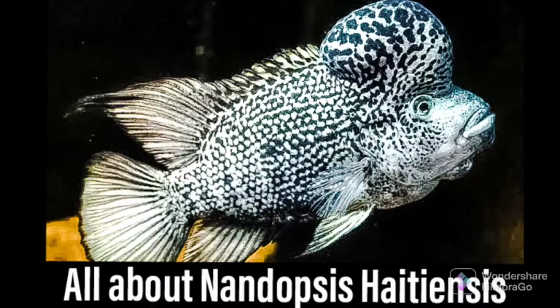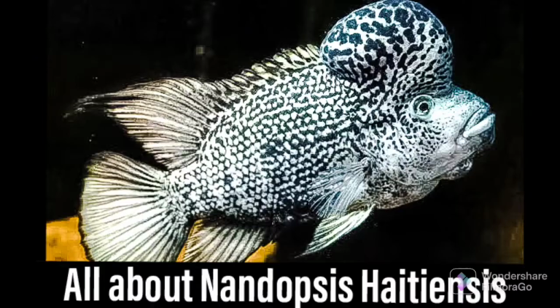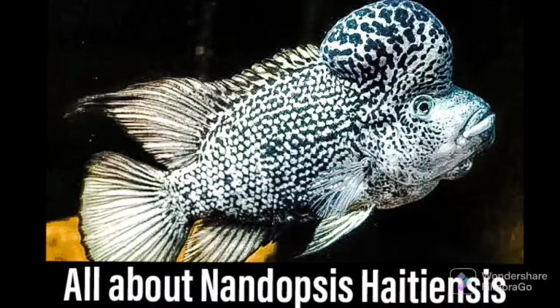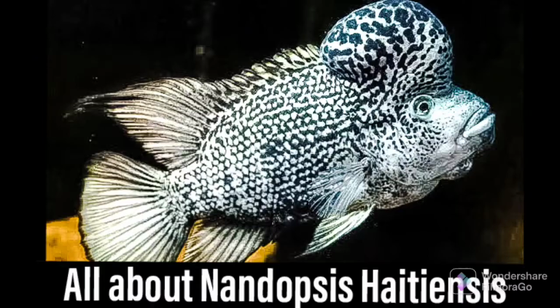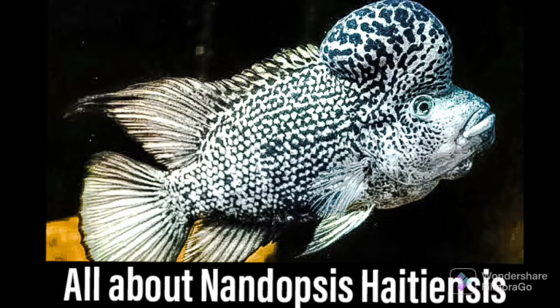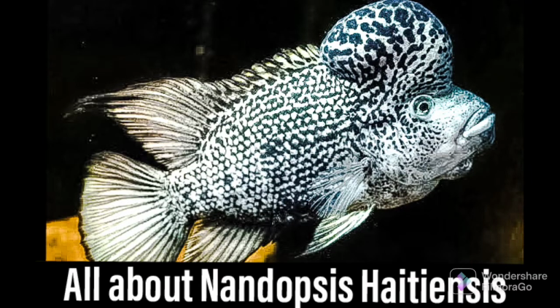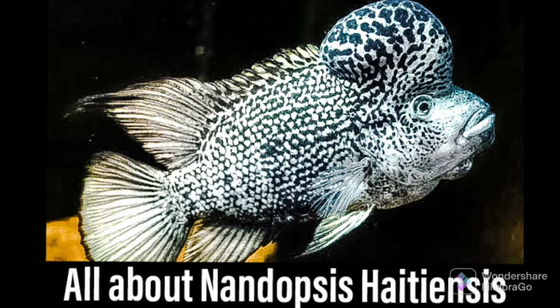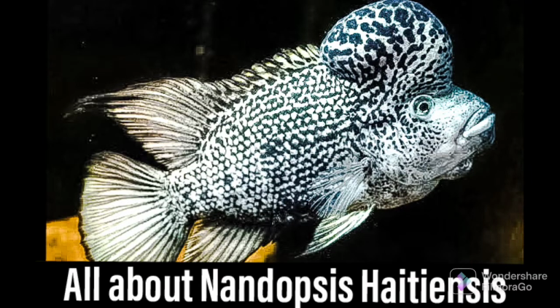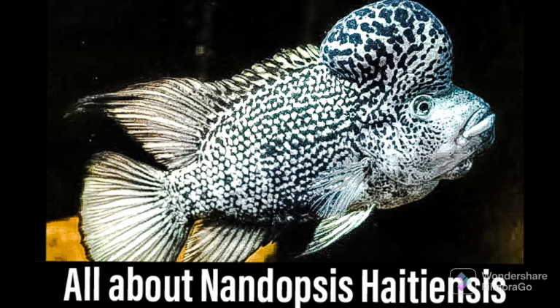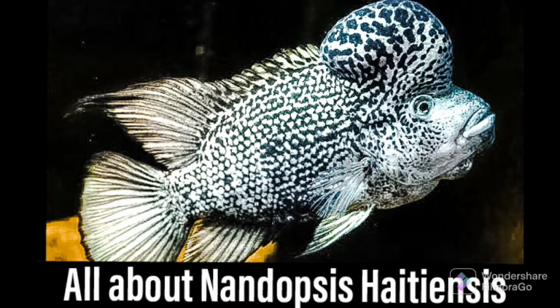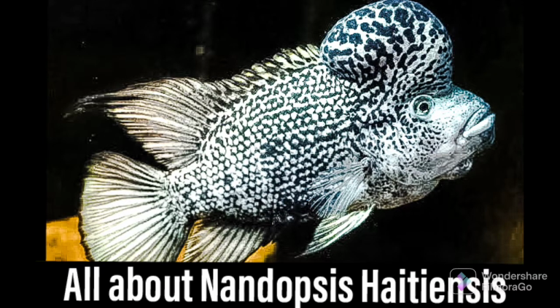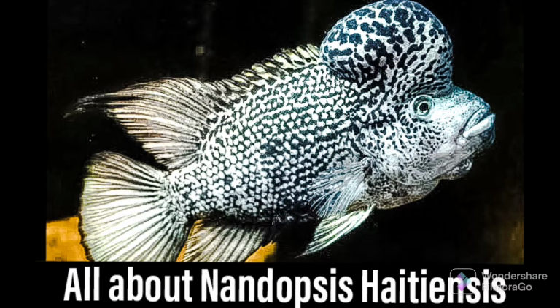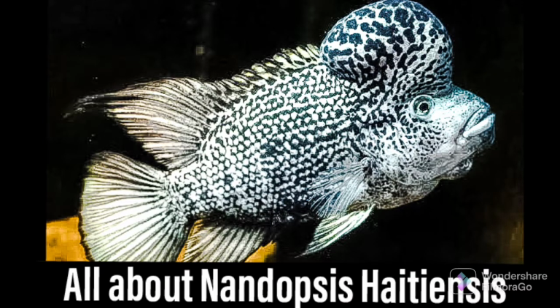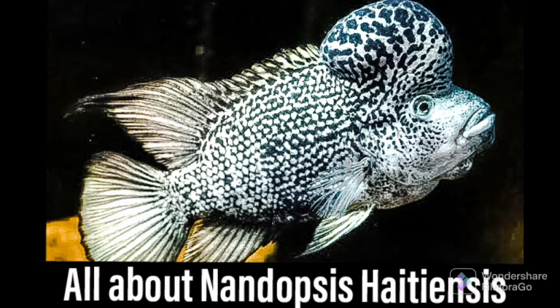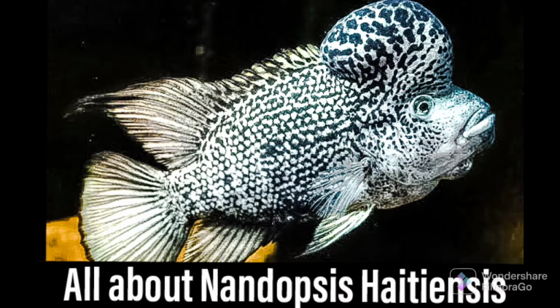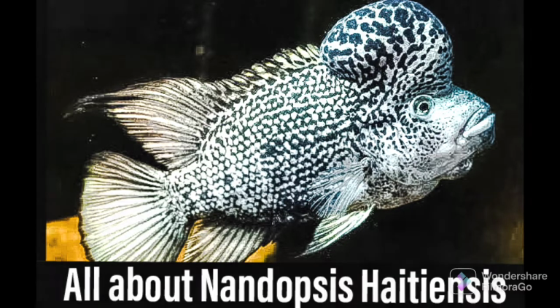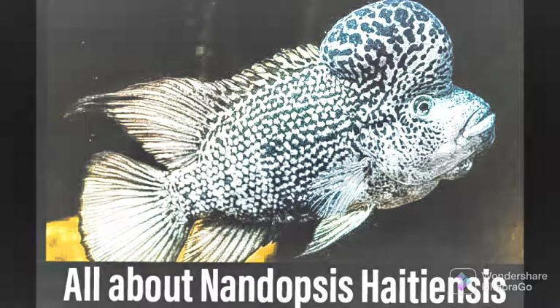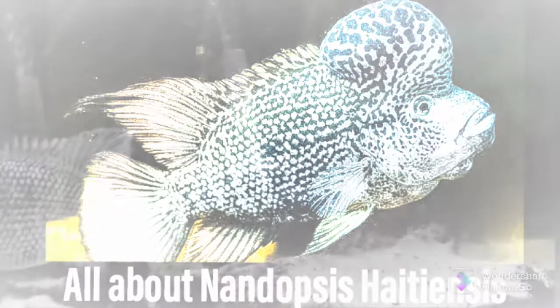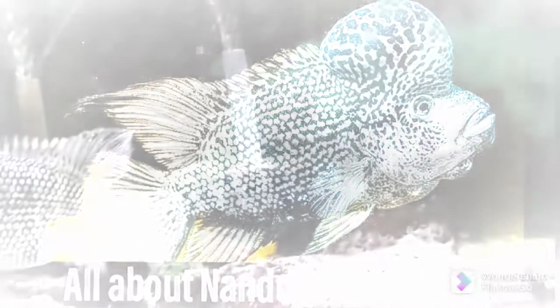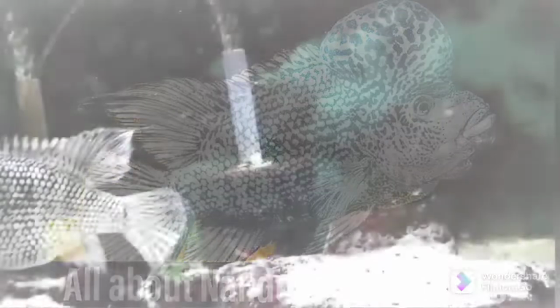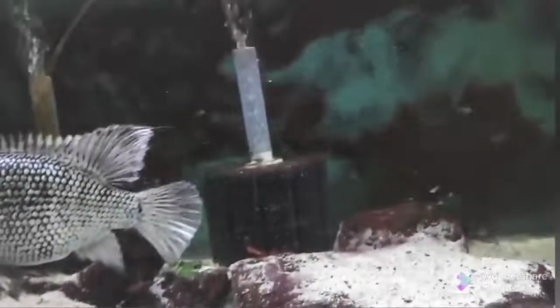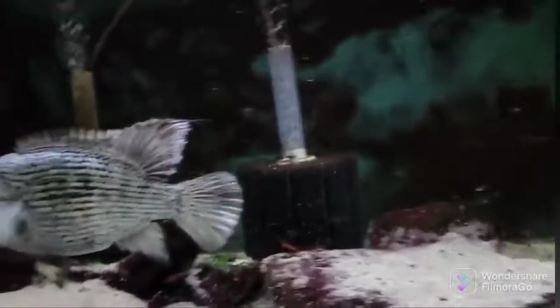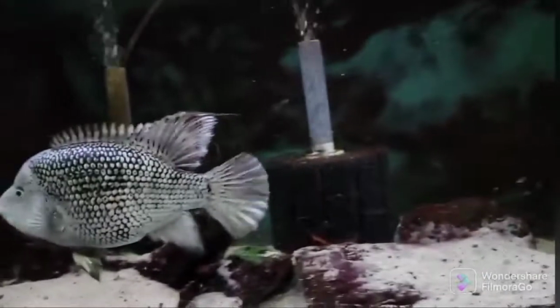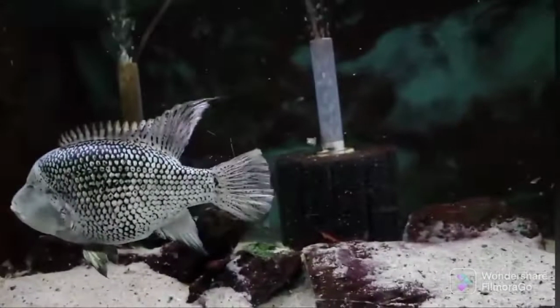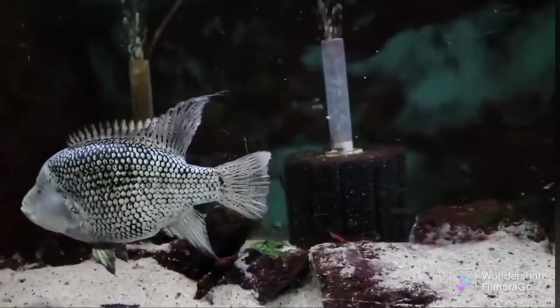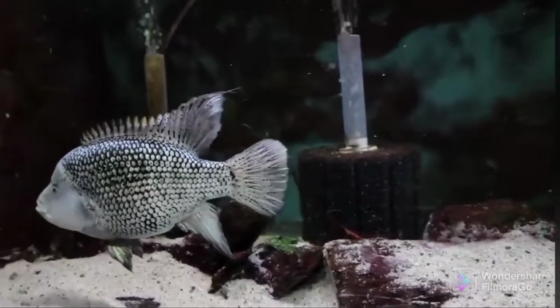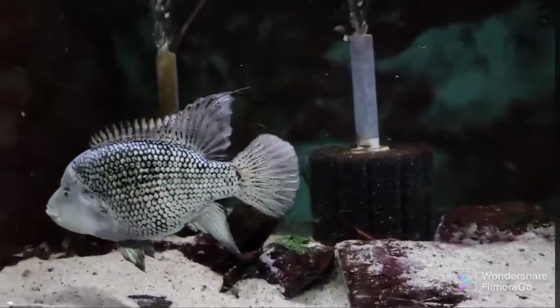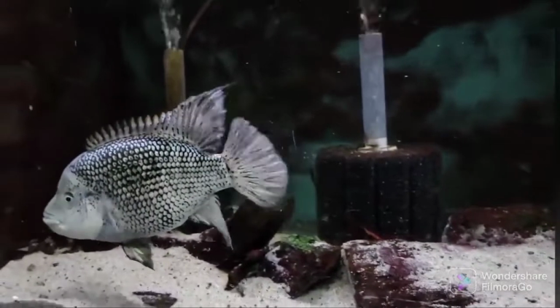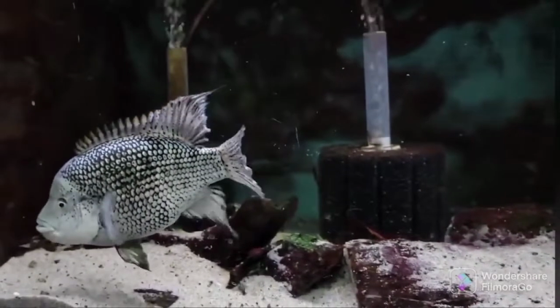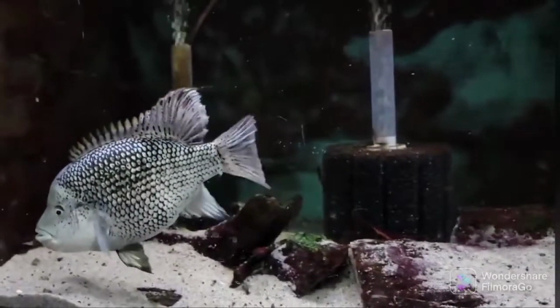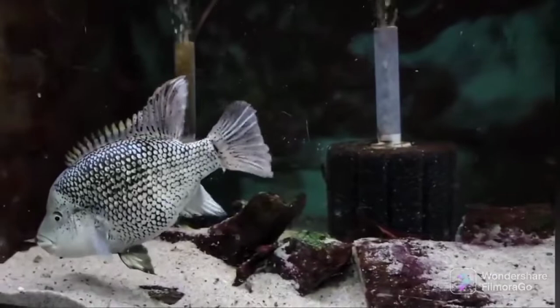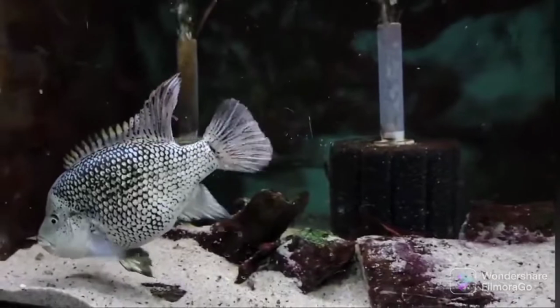Hi all. Welcome to Cichlid Dojo. Today let's talk about Nandopsis haitiensis.